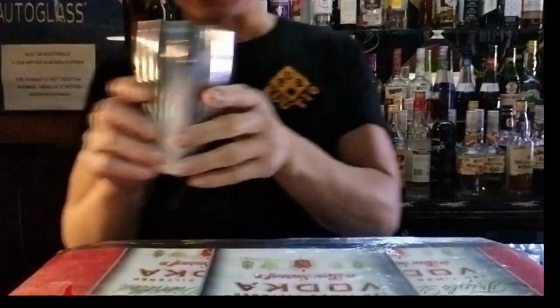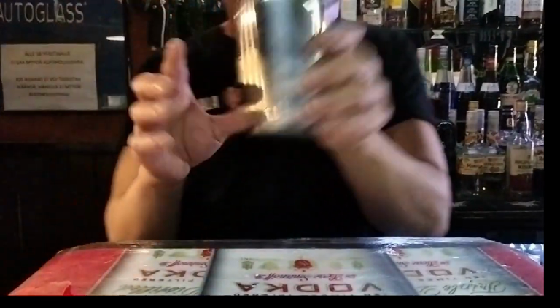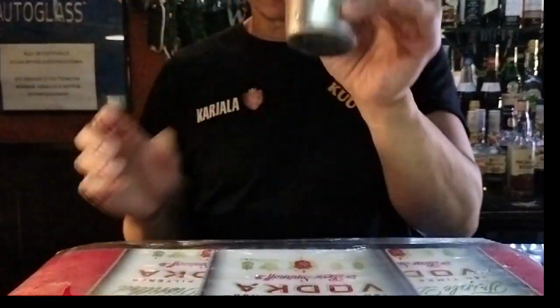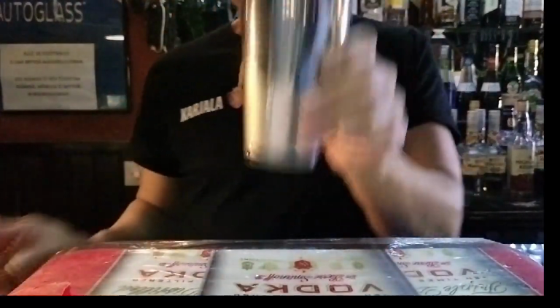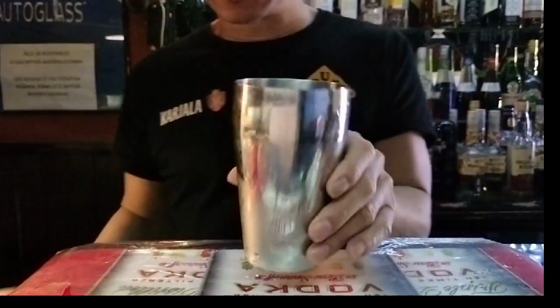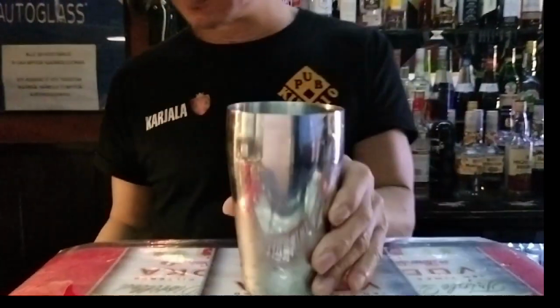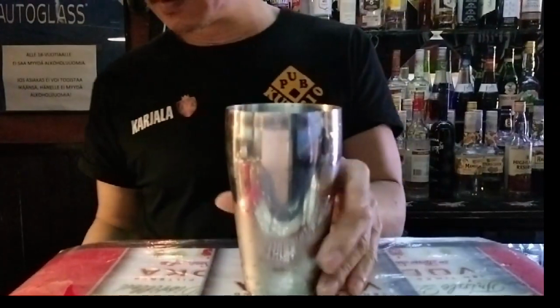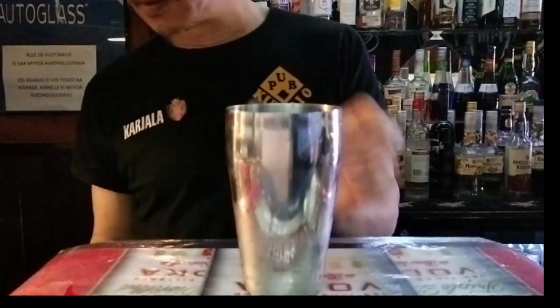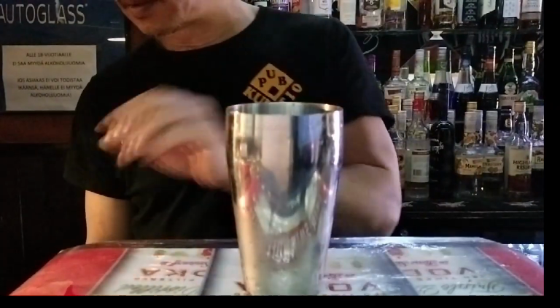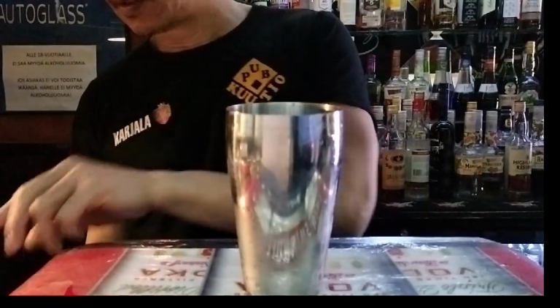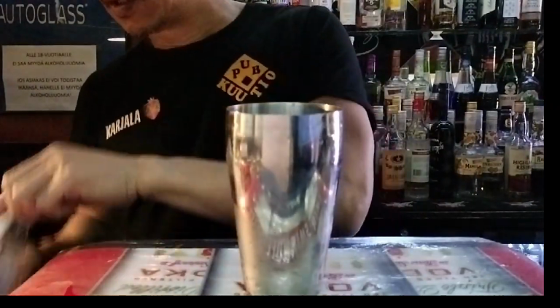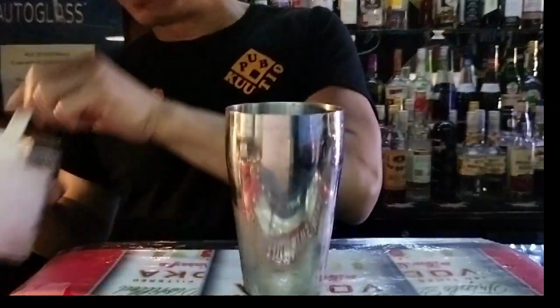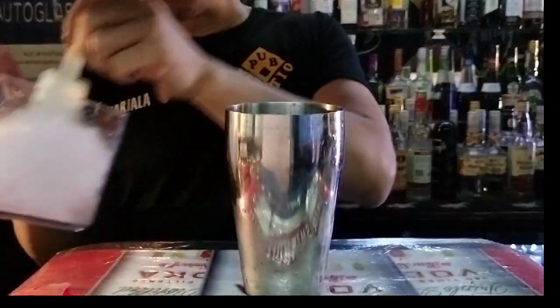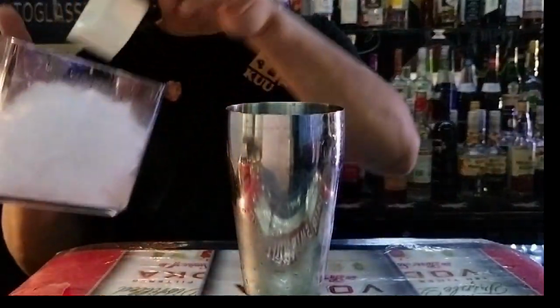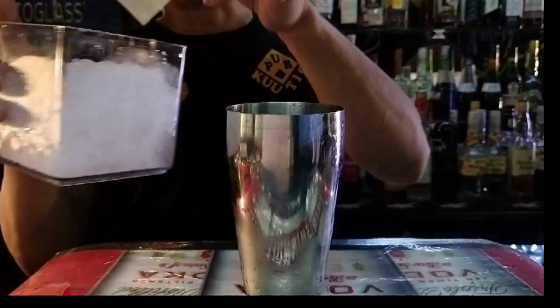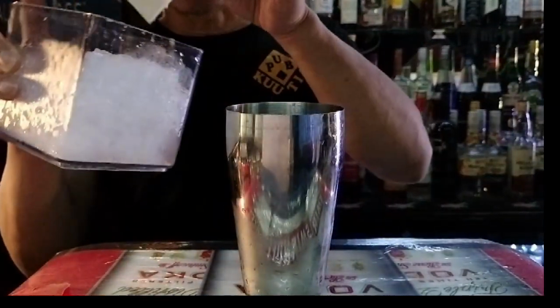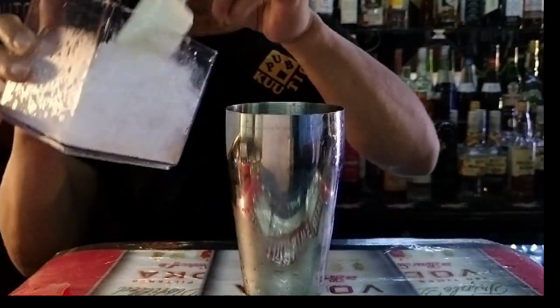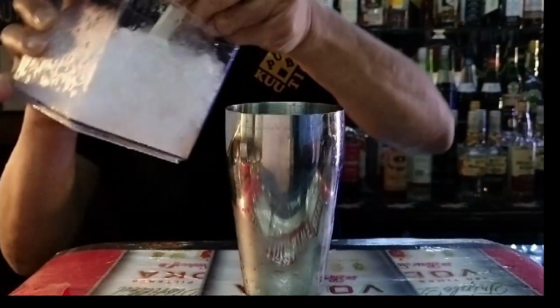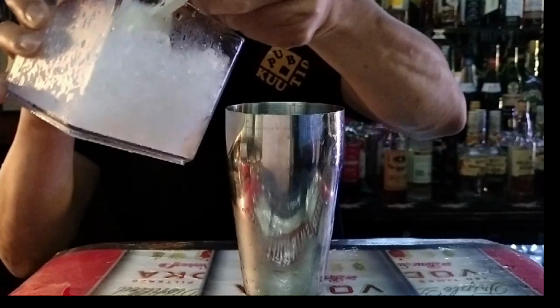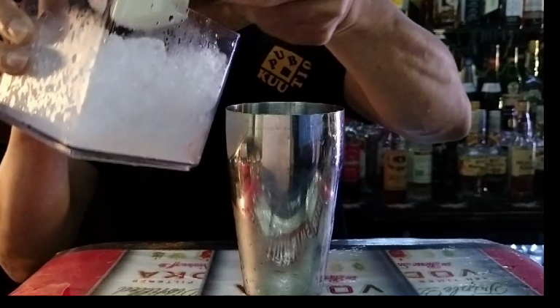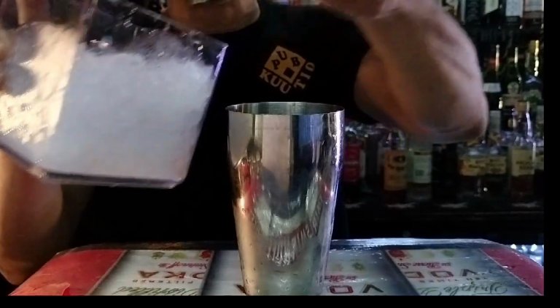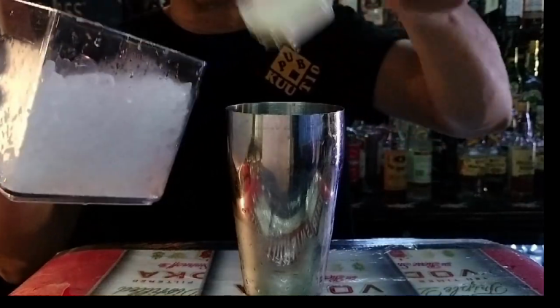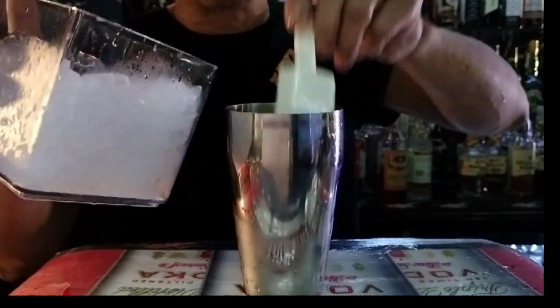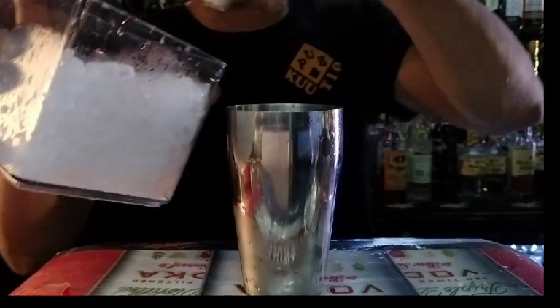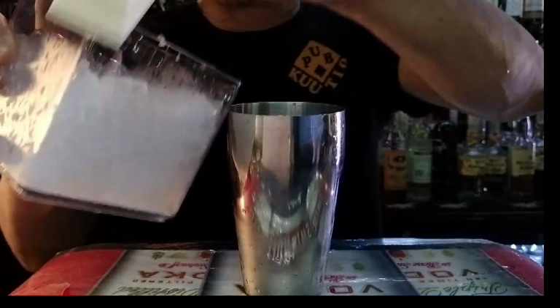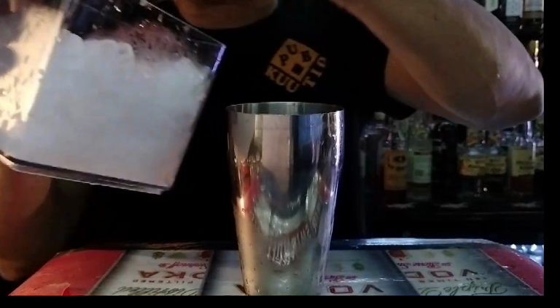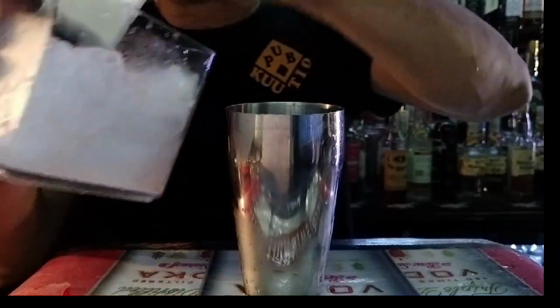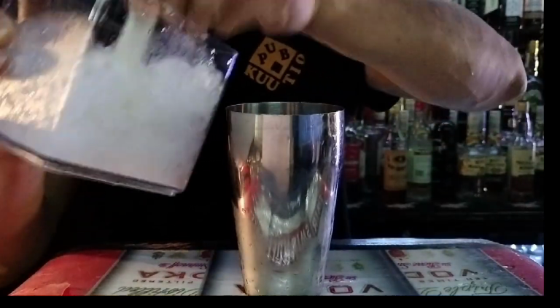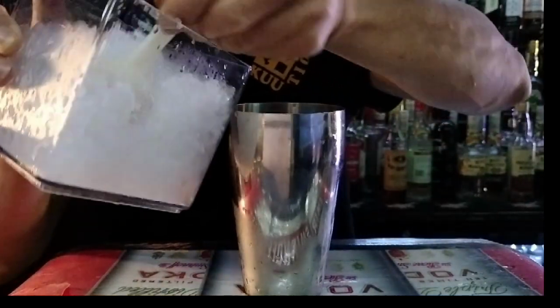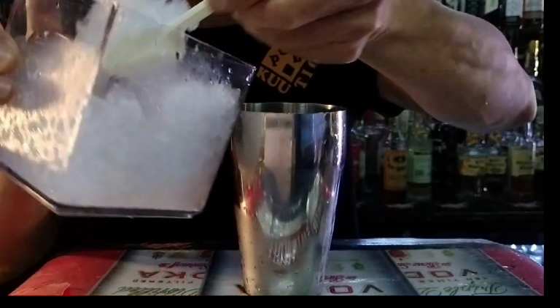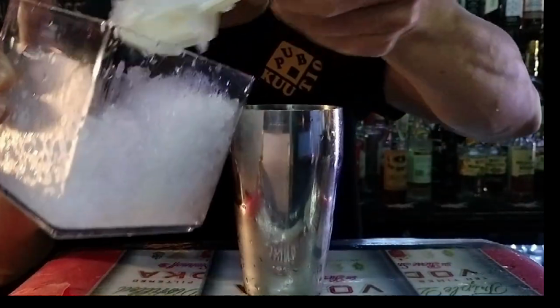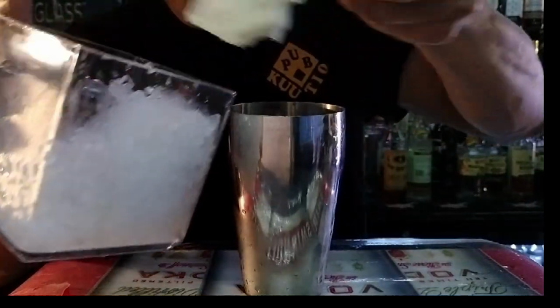Now you take this and you put ice, put ice inside.